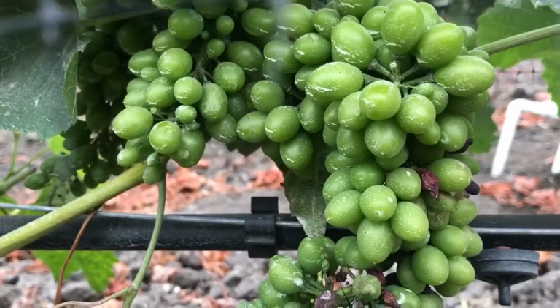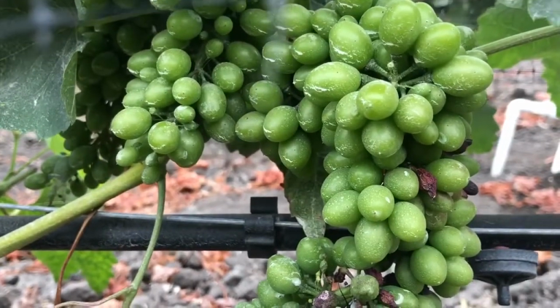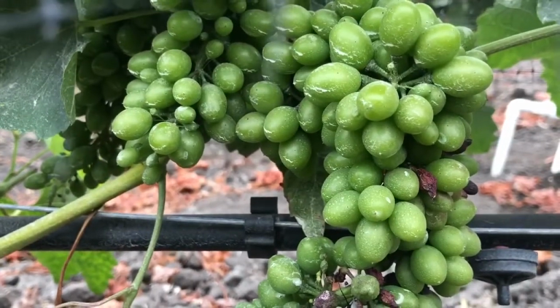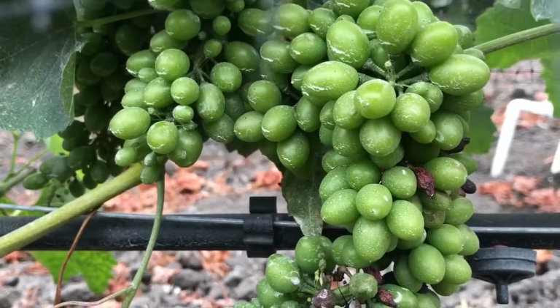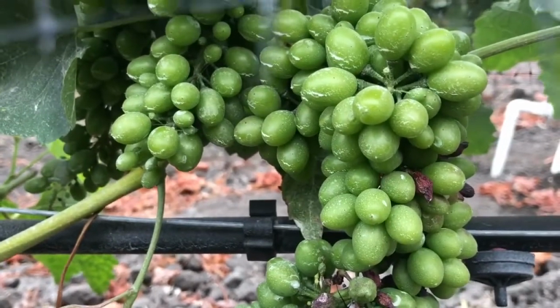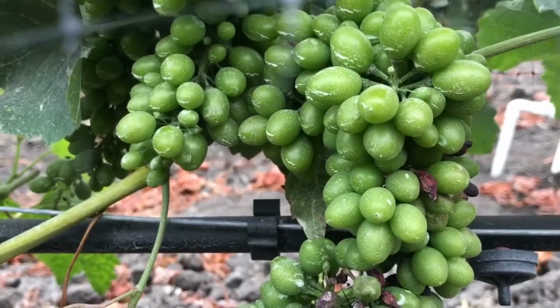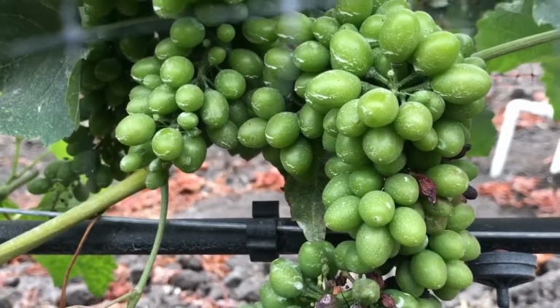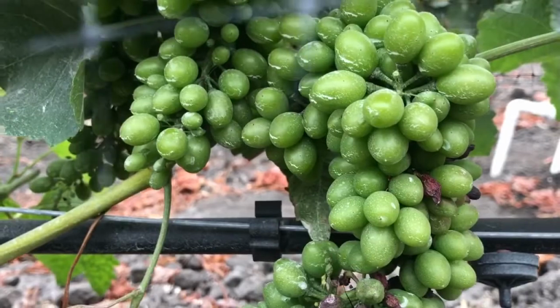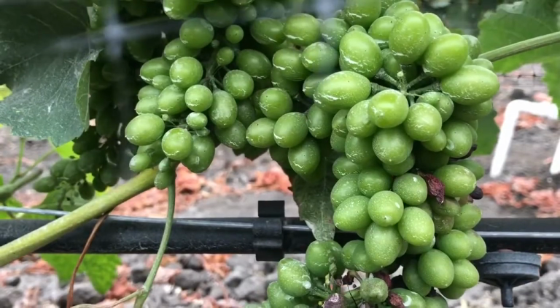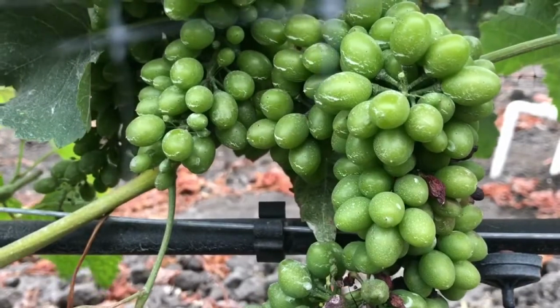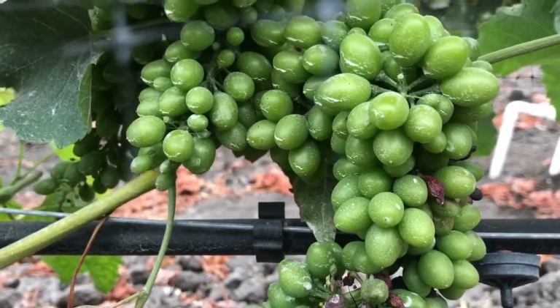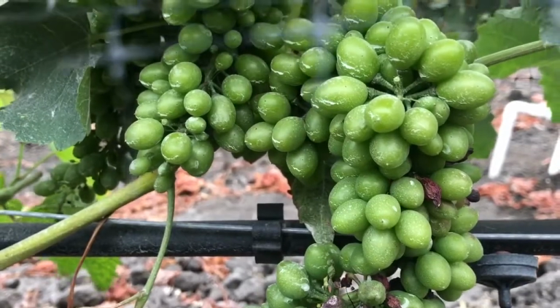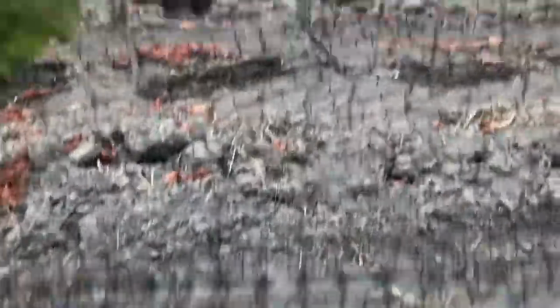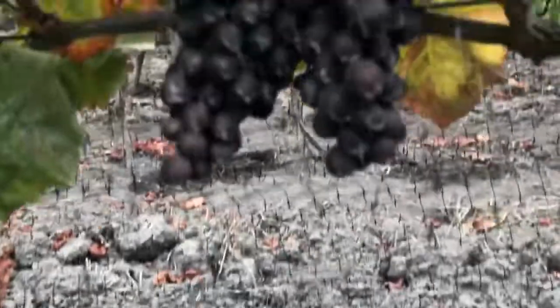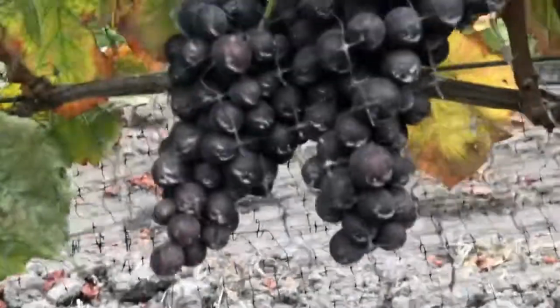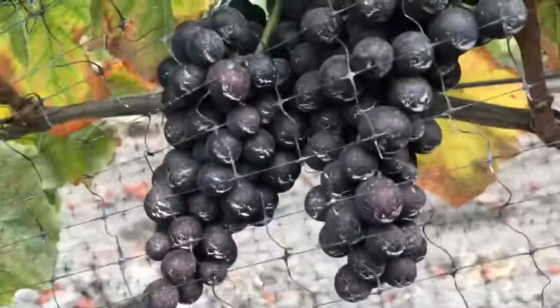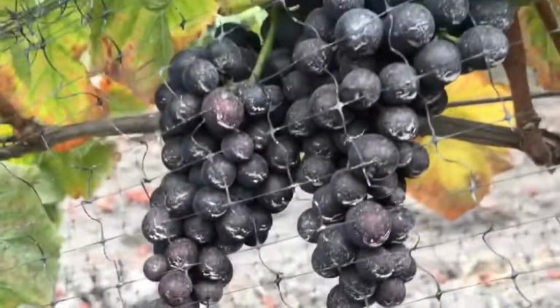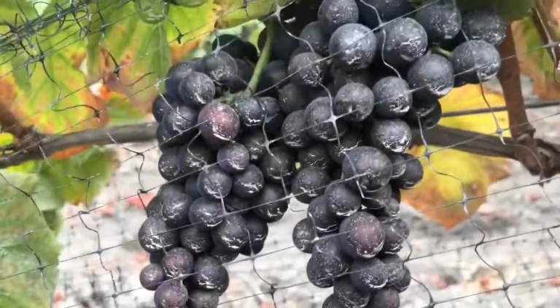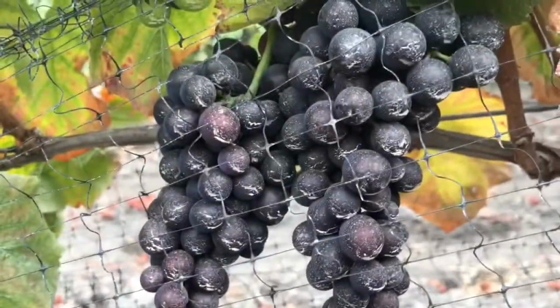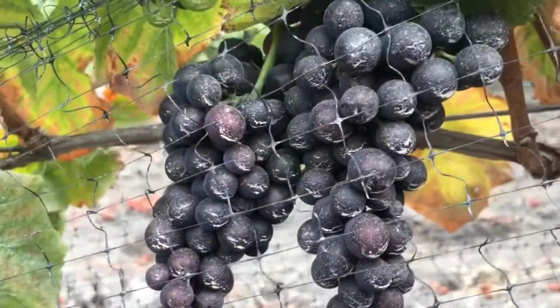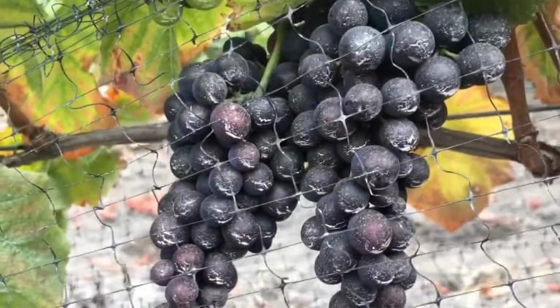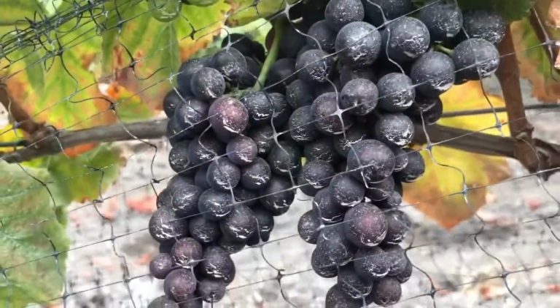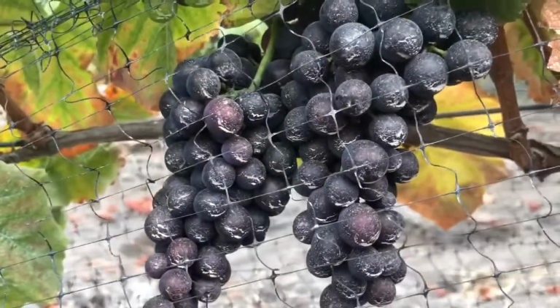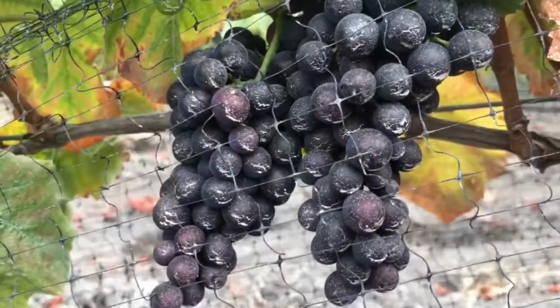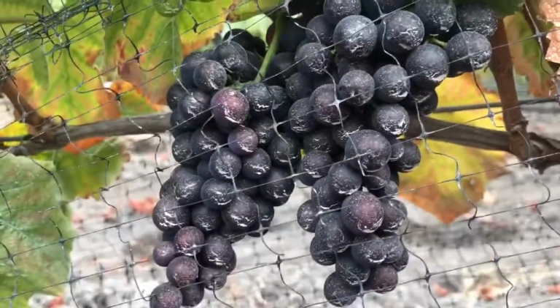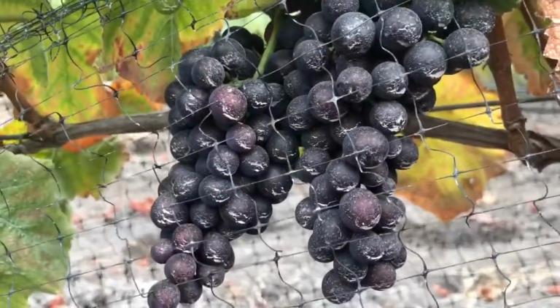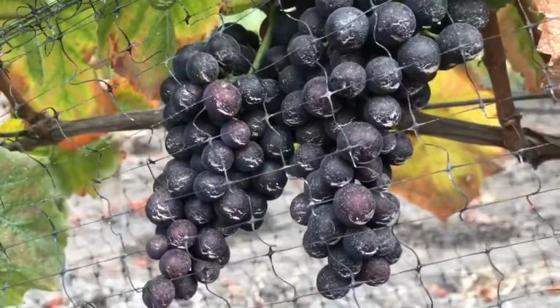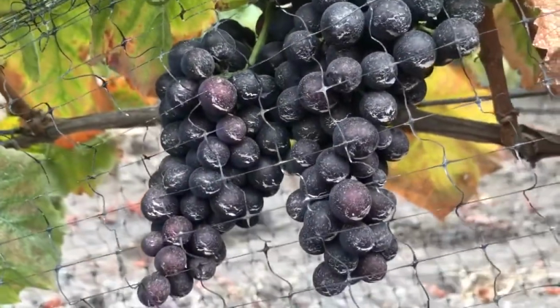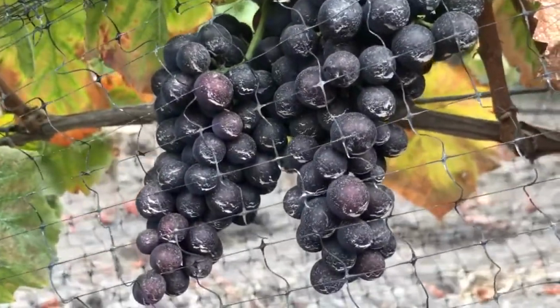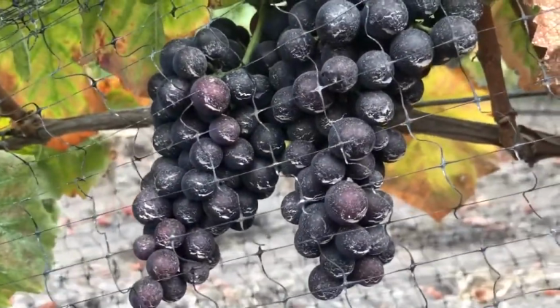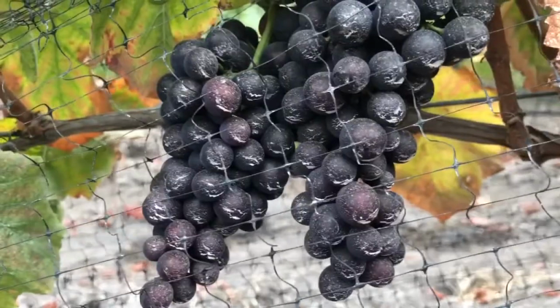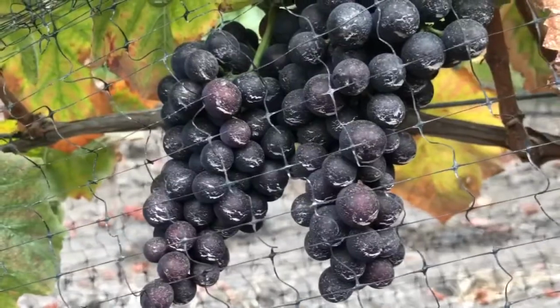This is sulfur dust on Syrah that has not yet gone through véraison, and here's sulfur dust on riper grapes.